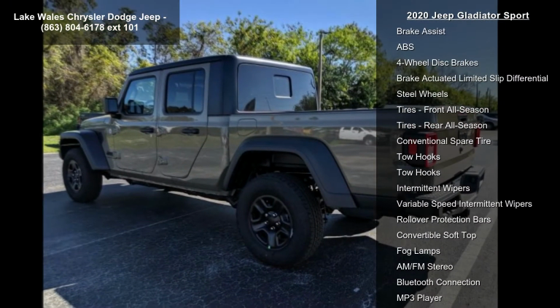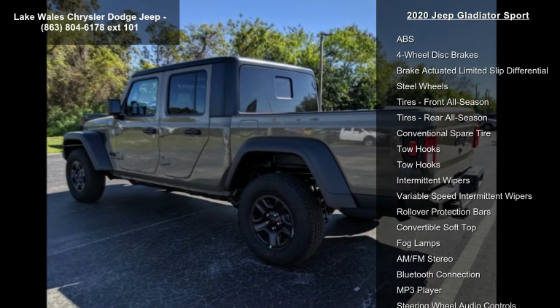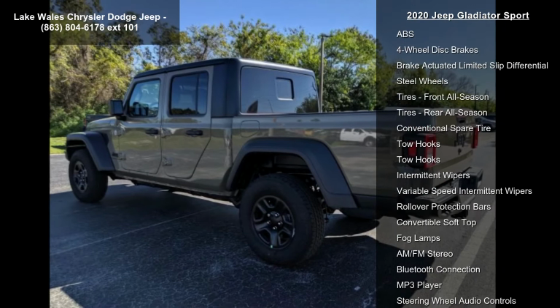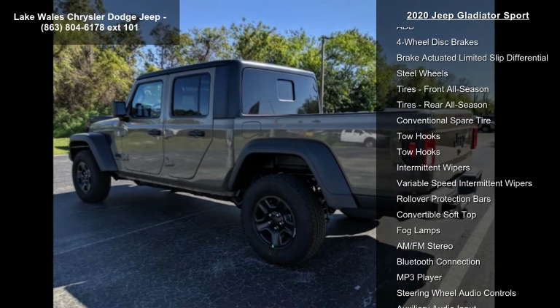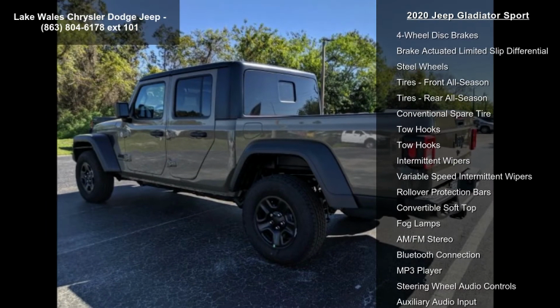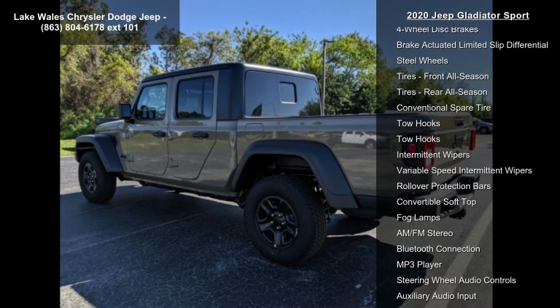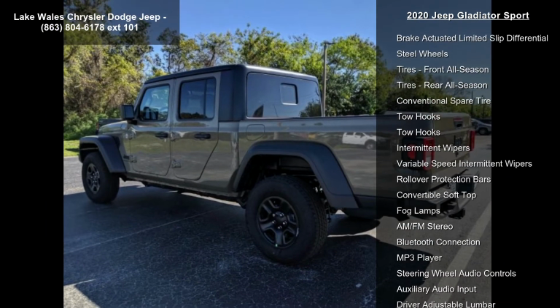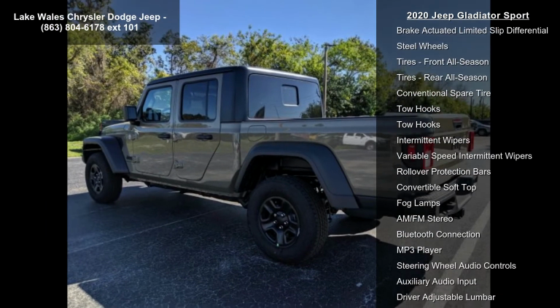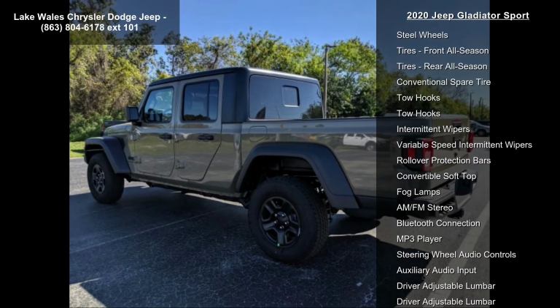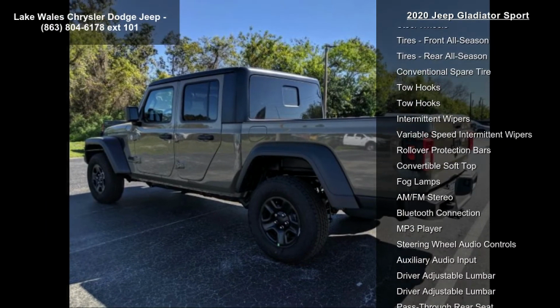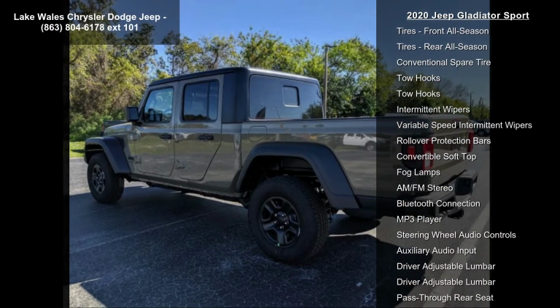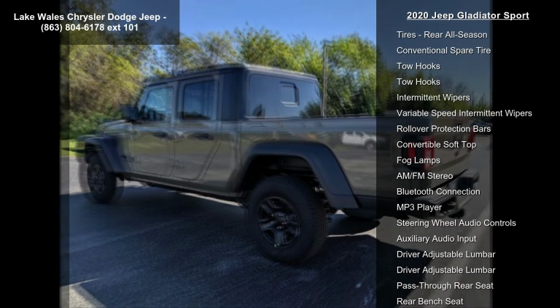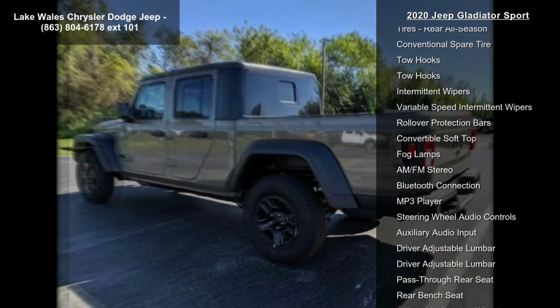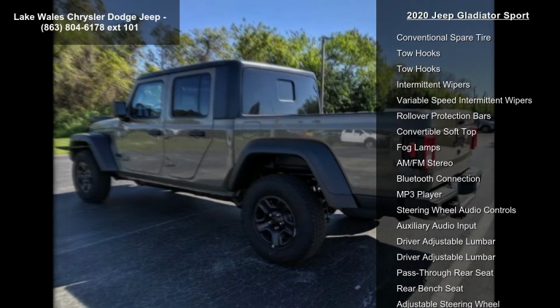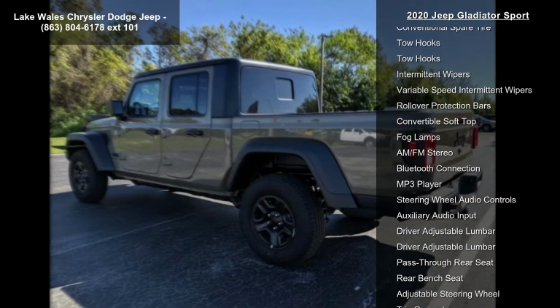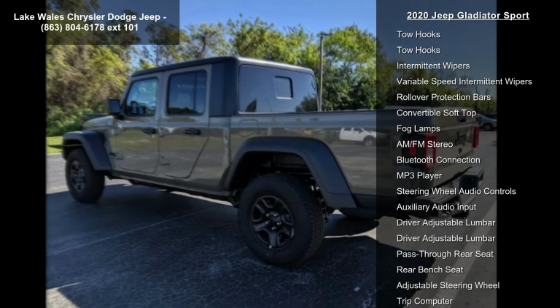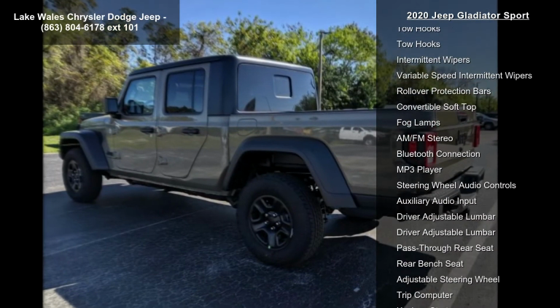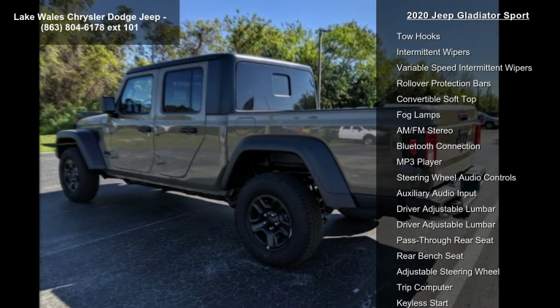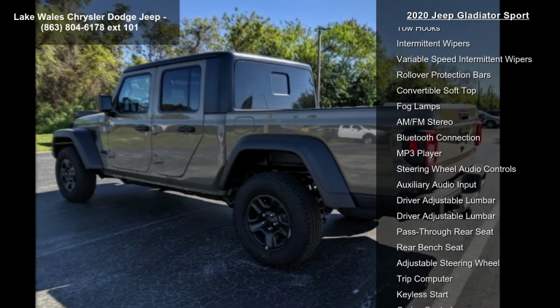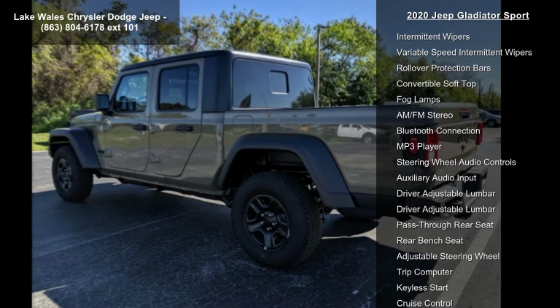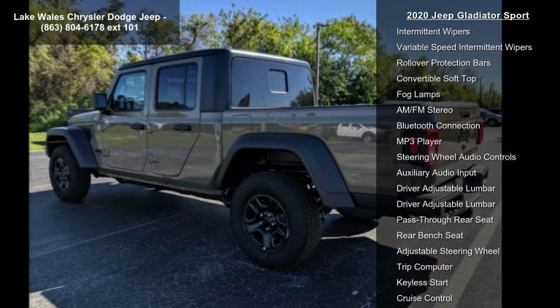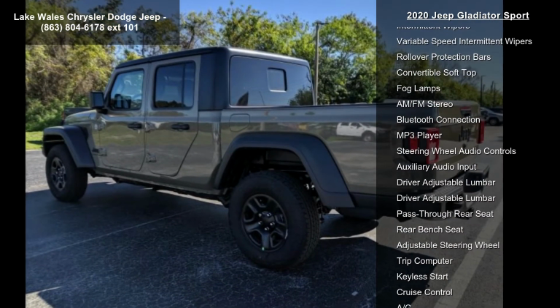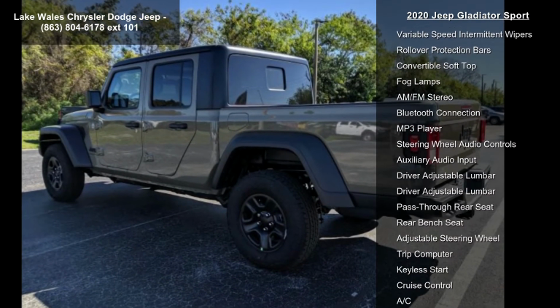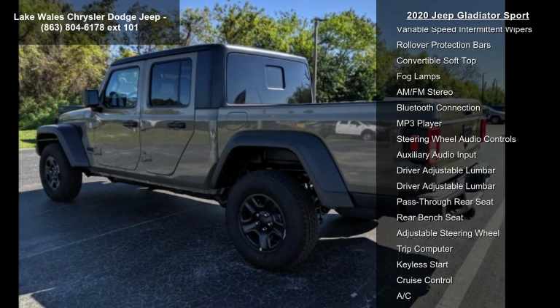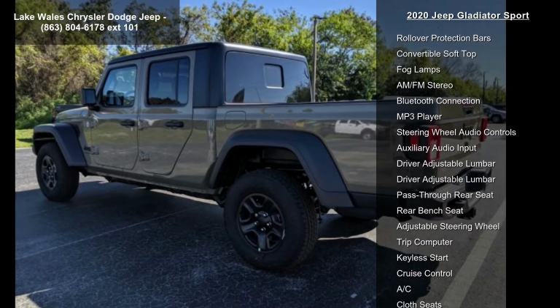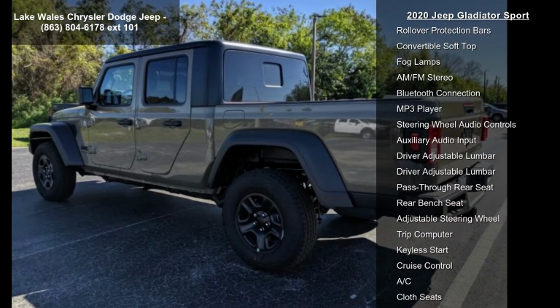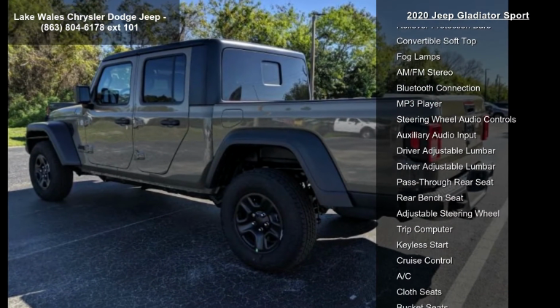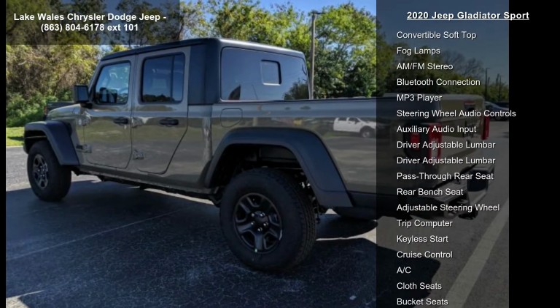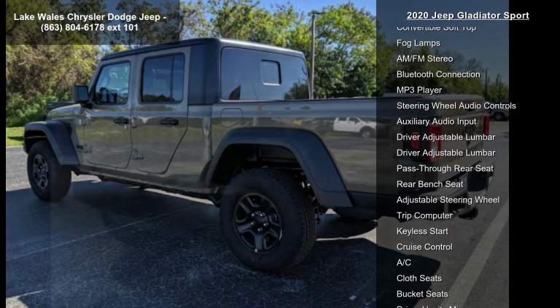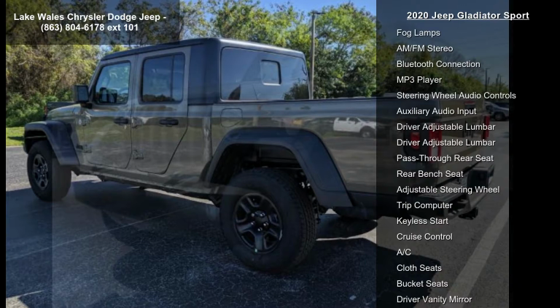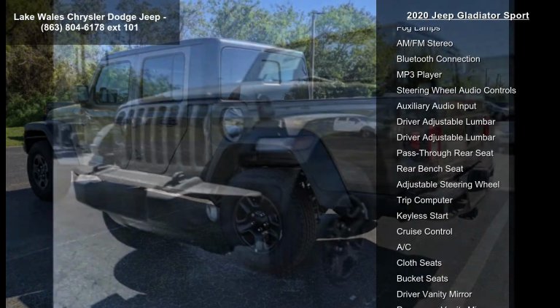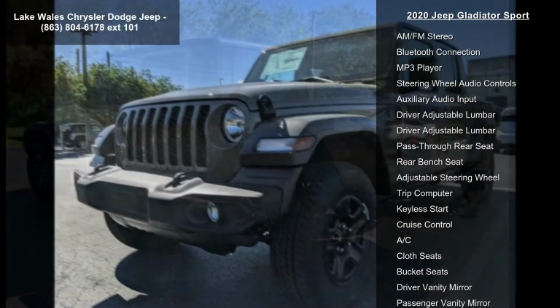Transmission: 8-speed automatic 850RE included, Tiptronic transmission.